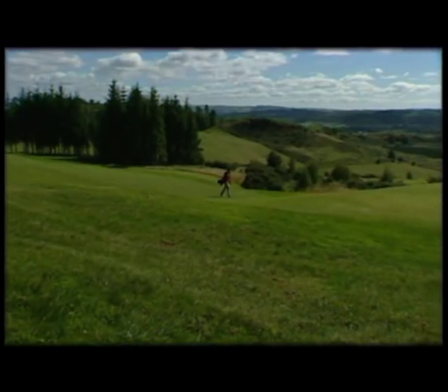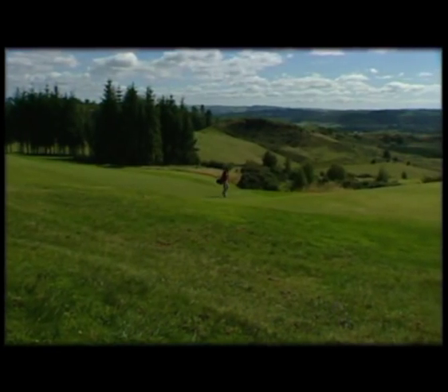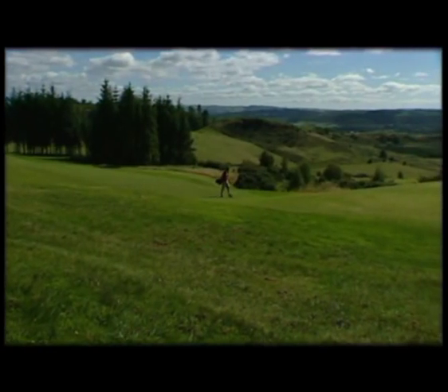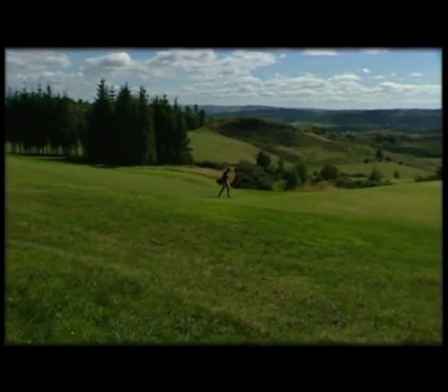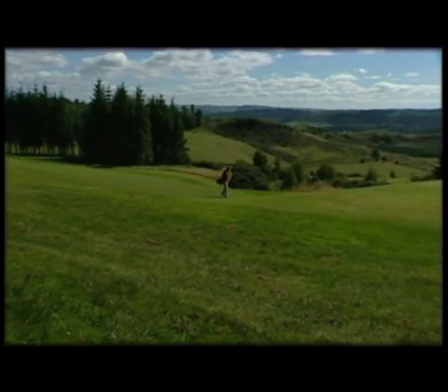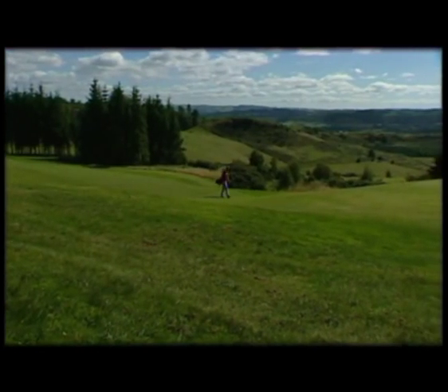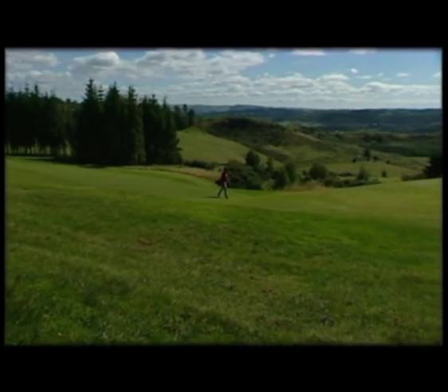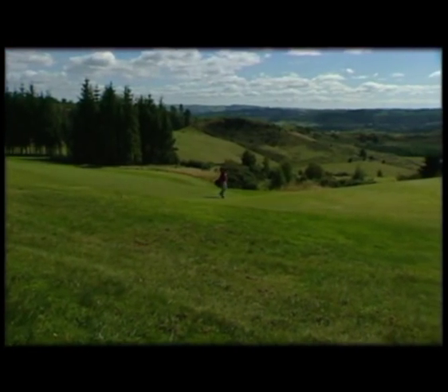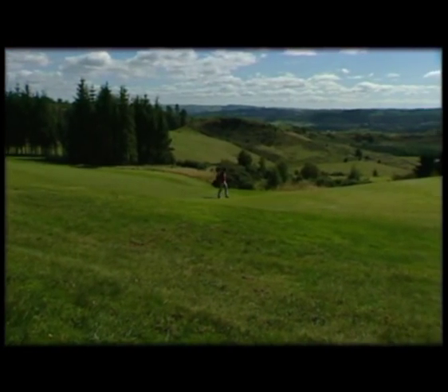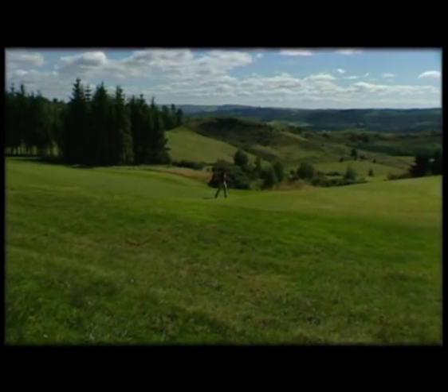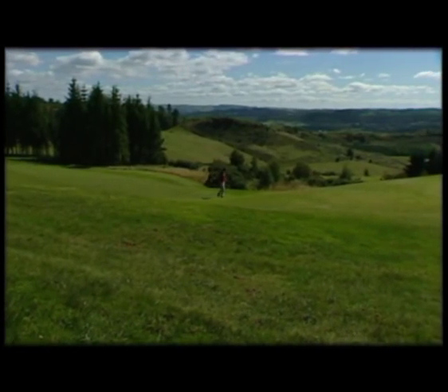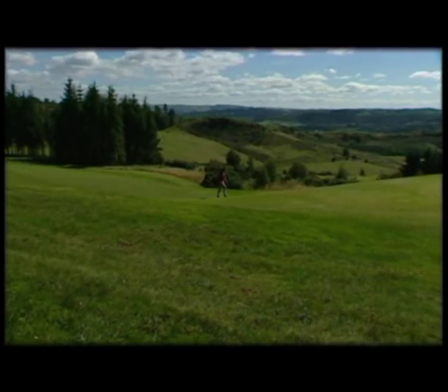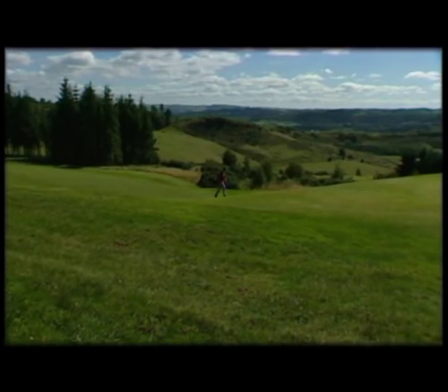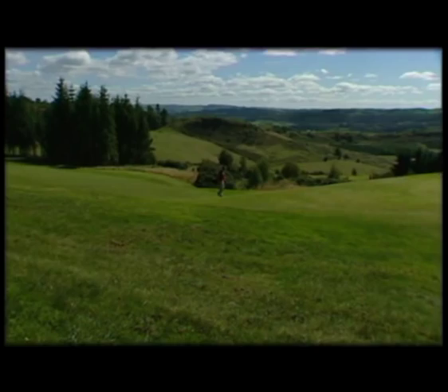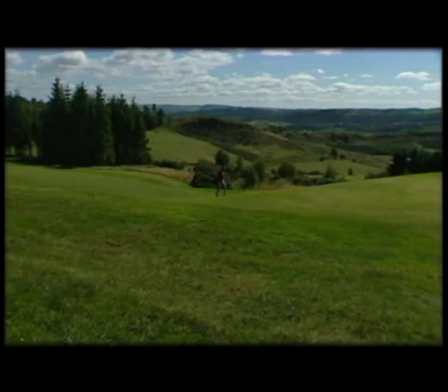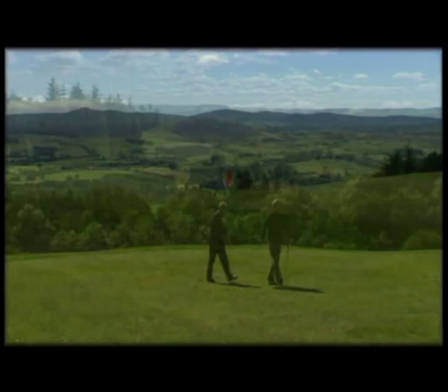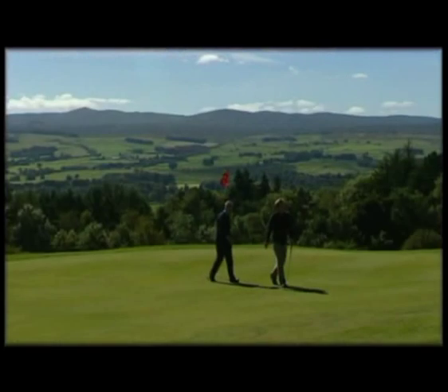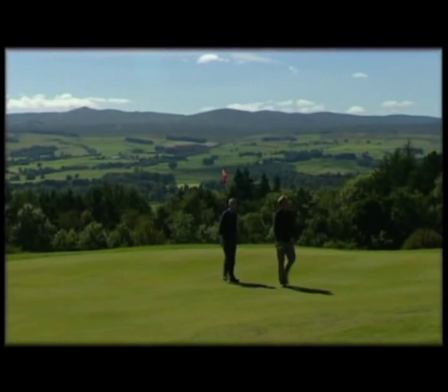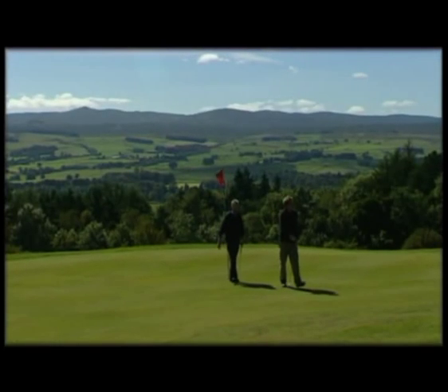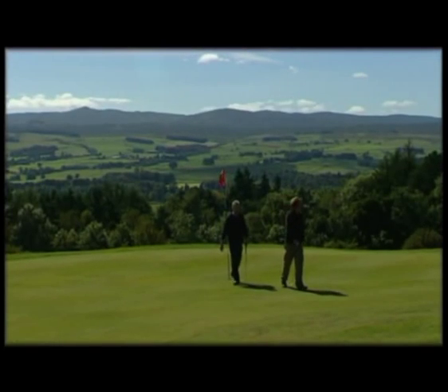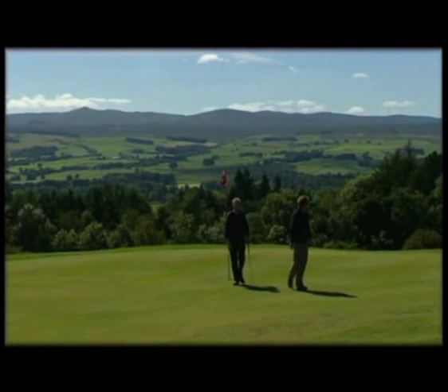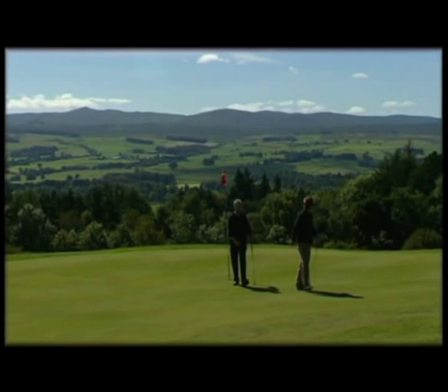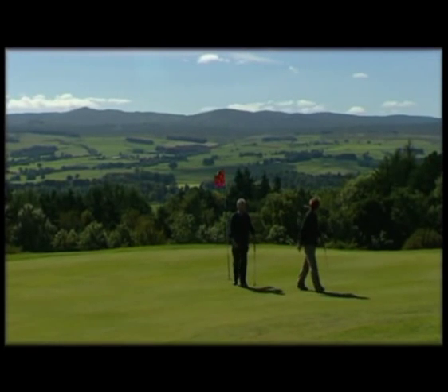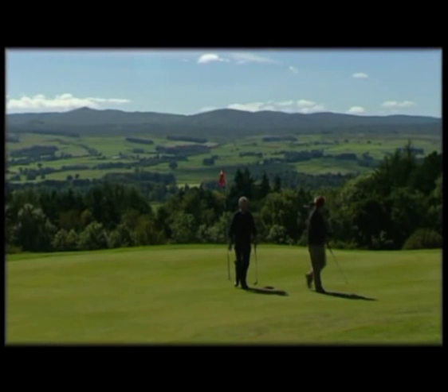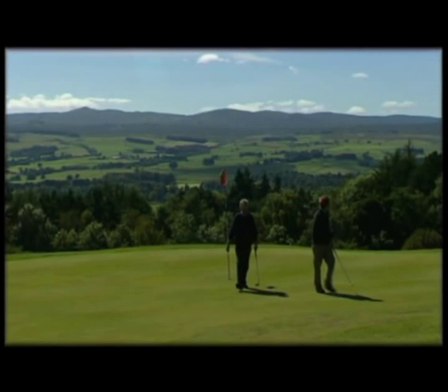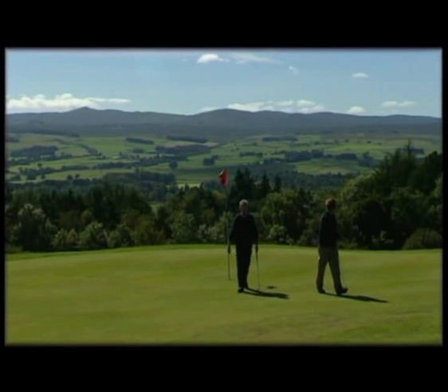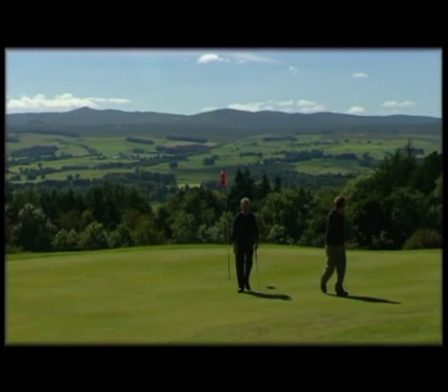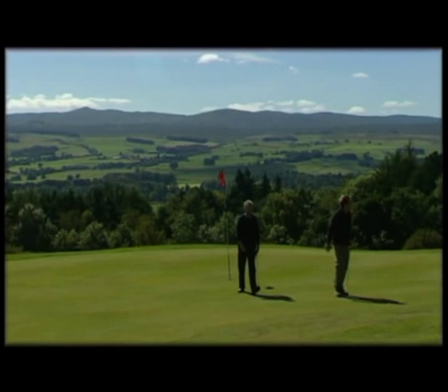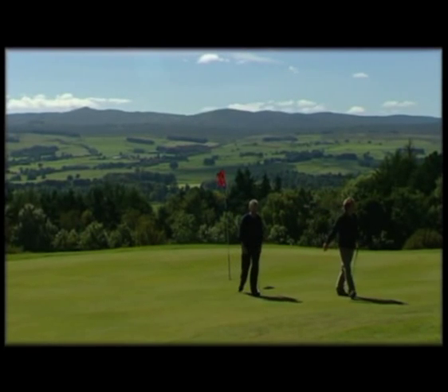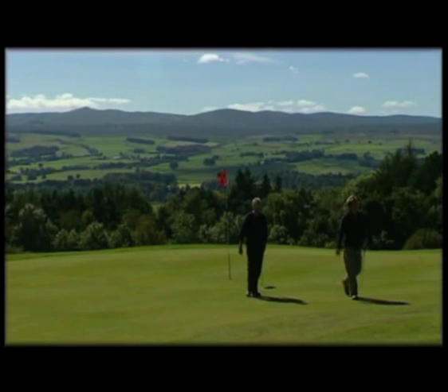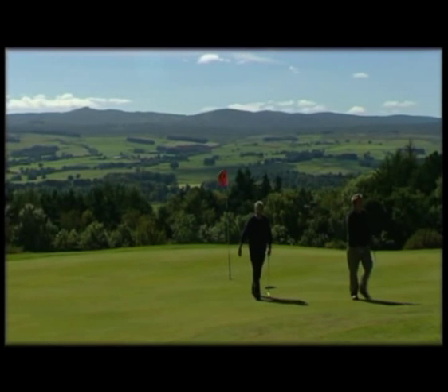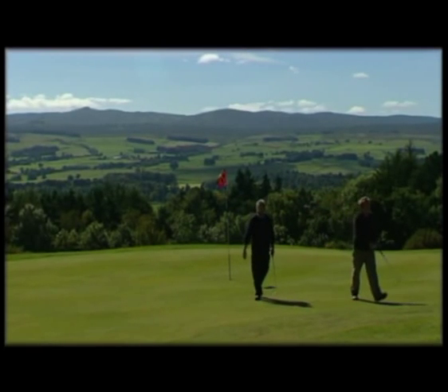The 16th hole is beautifully scenic when you get up to the top of the green. It's one of the highest points on the golf course.